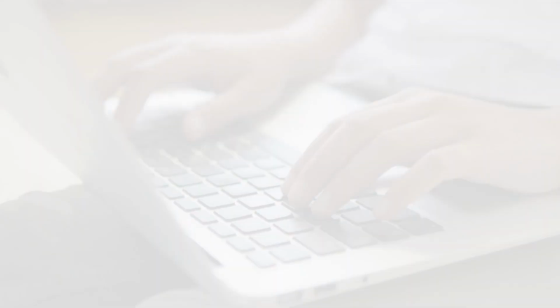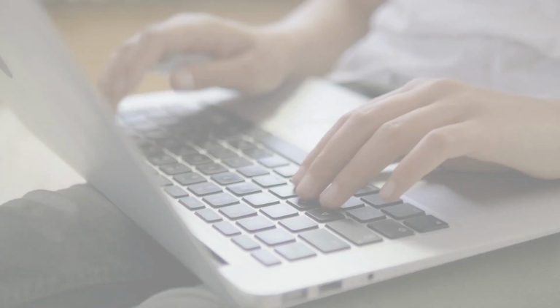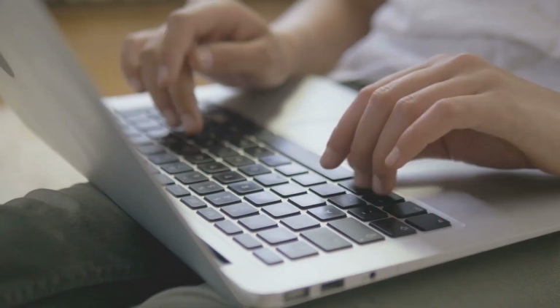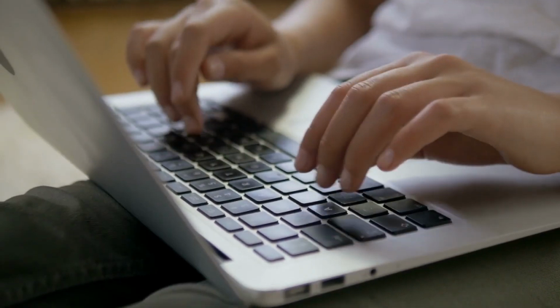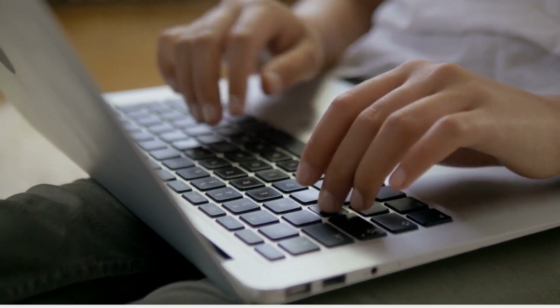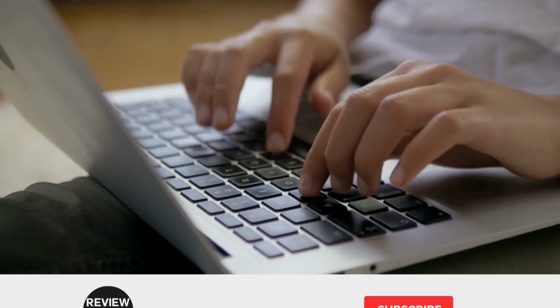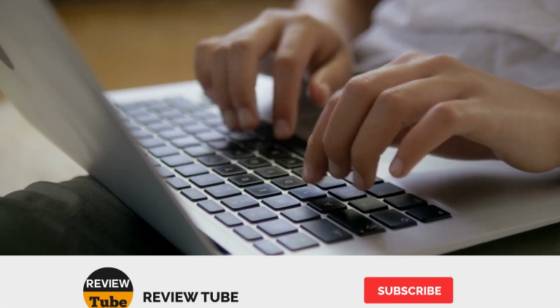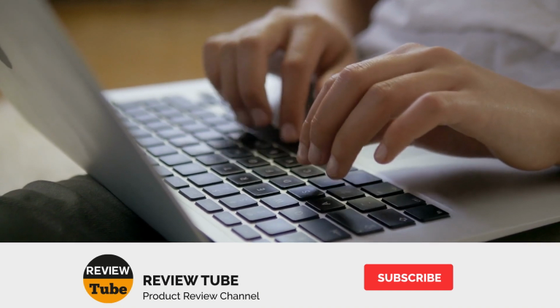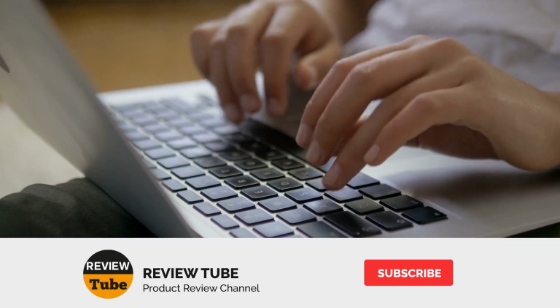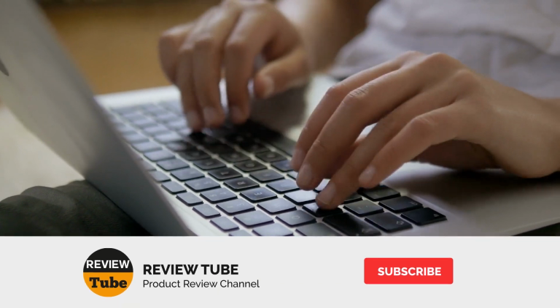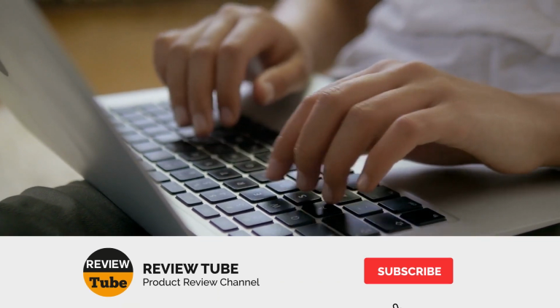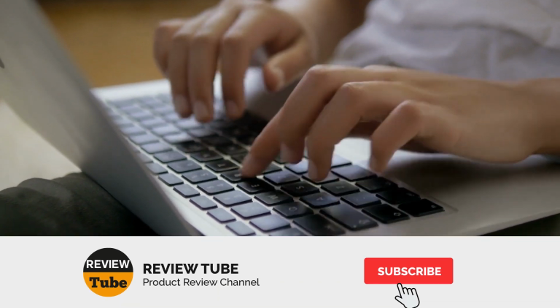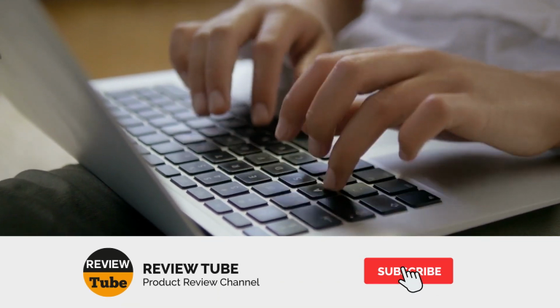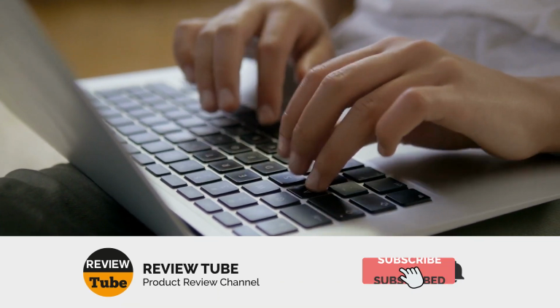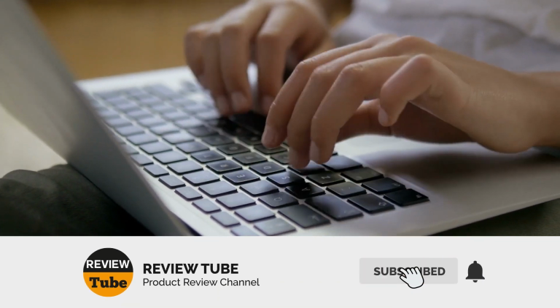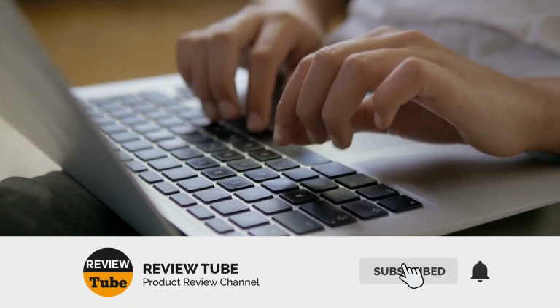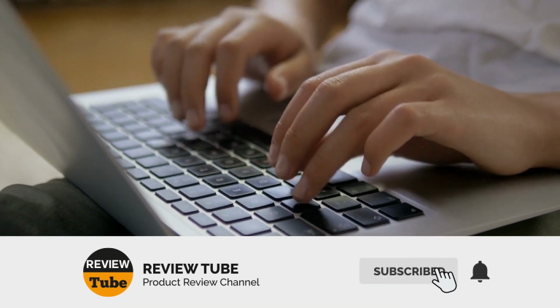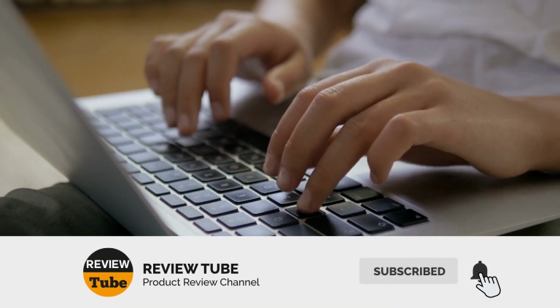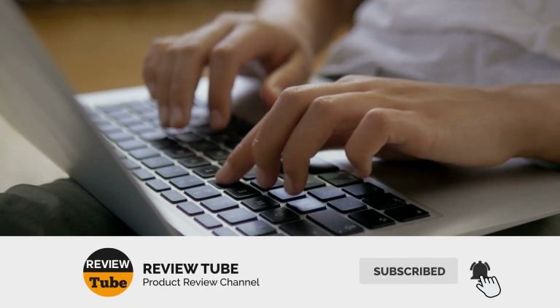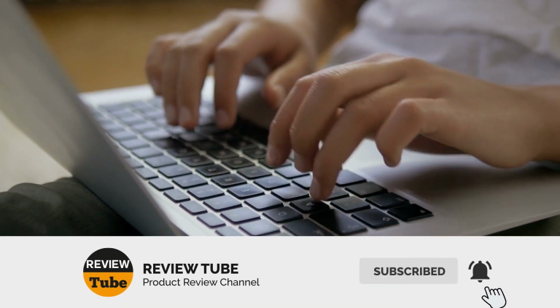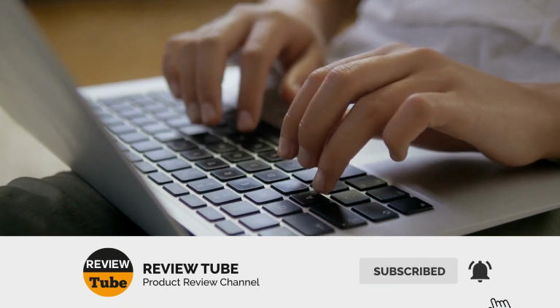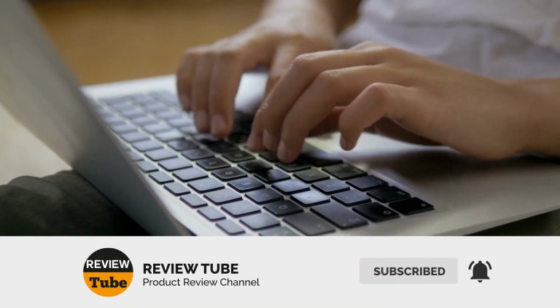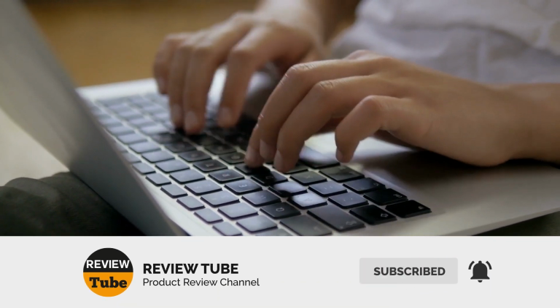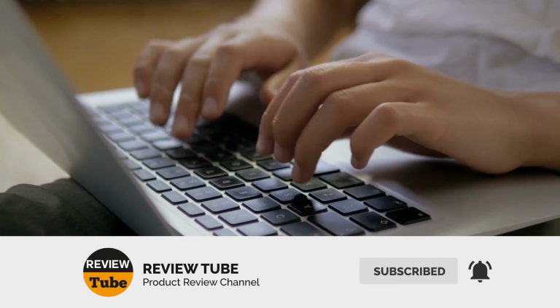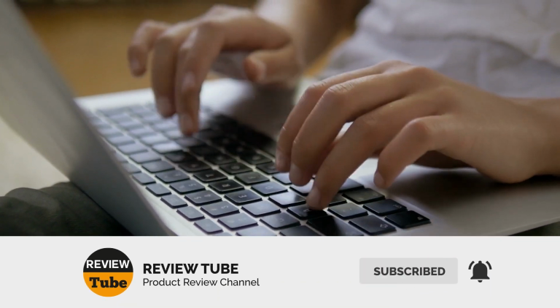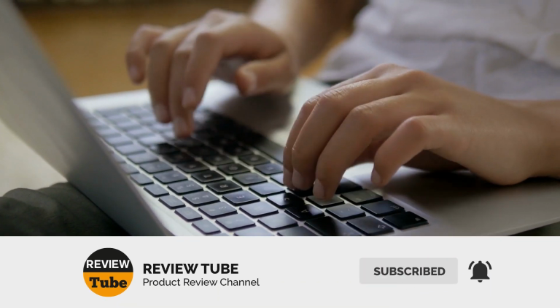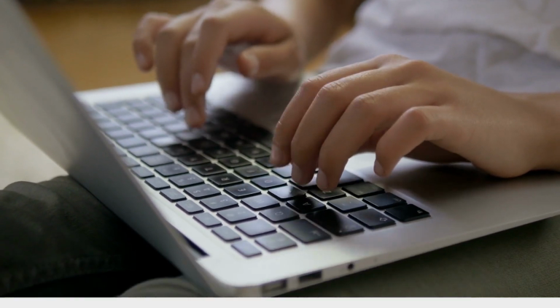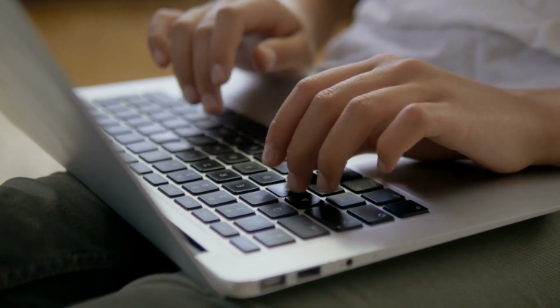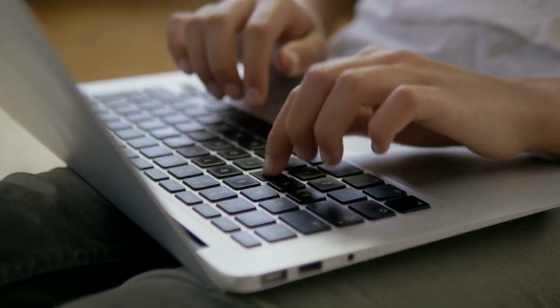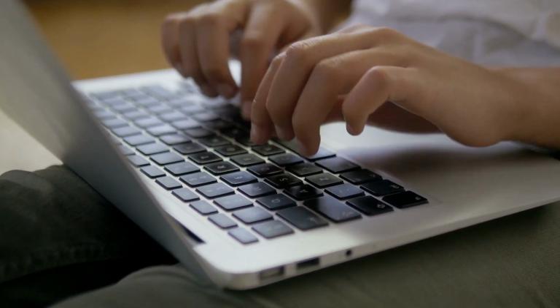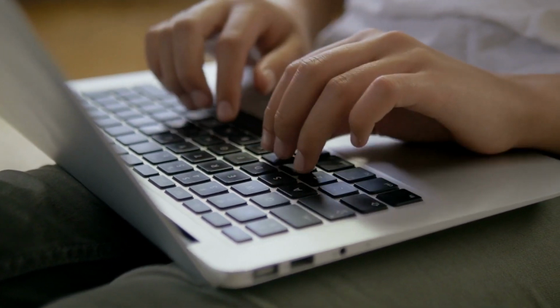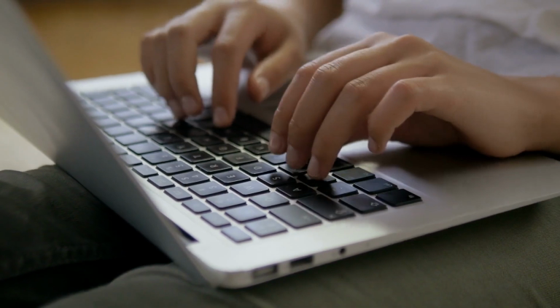We want to know what you think, so please don't hesitate to write down your comments and suggestions below. Now let's head on to the last two products.